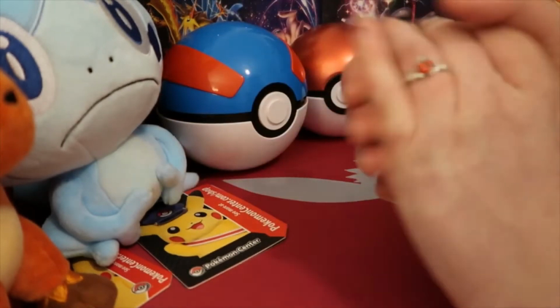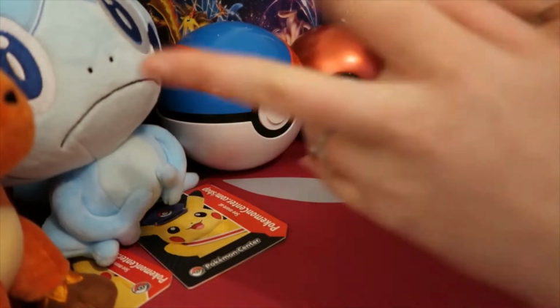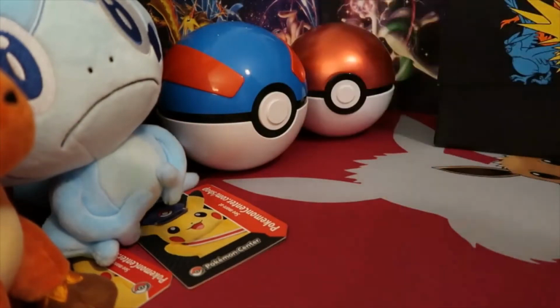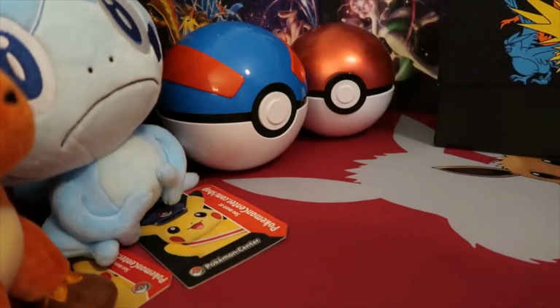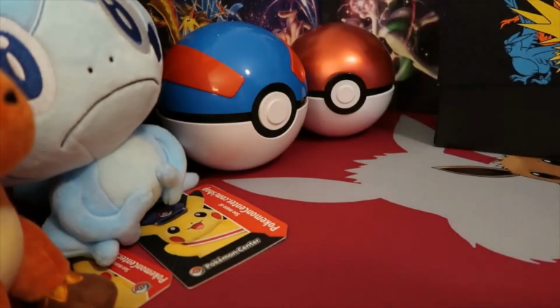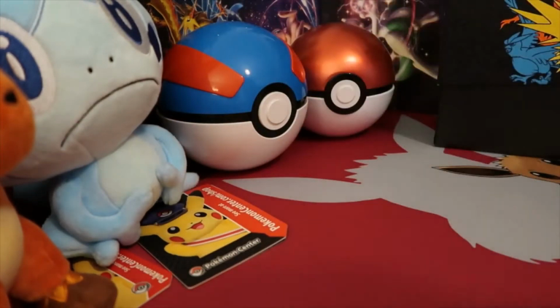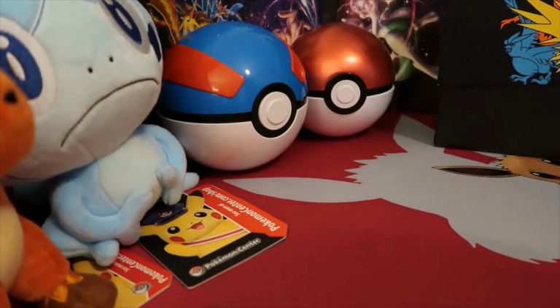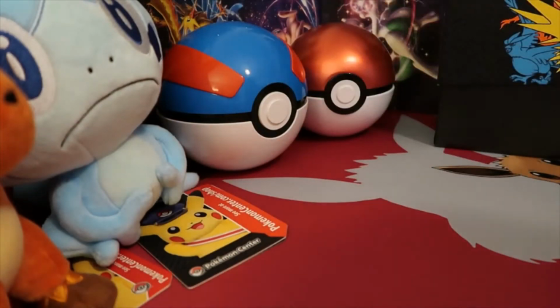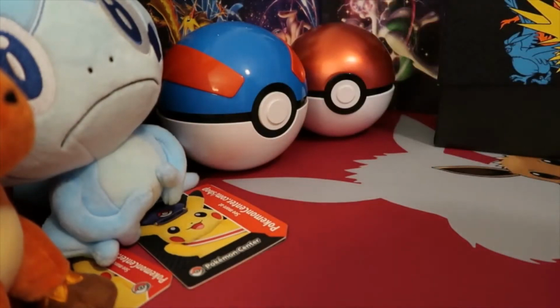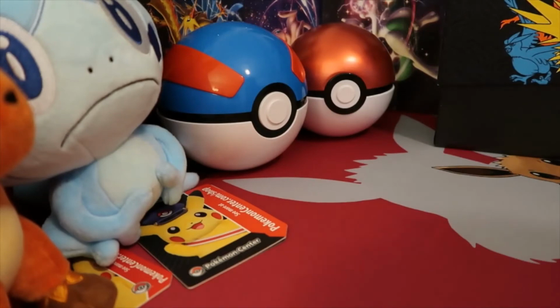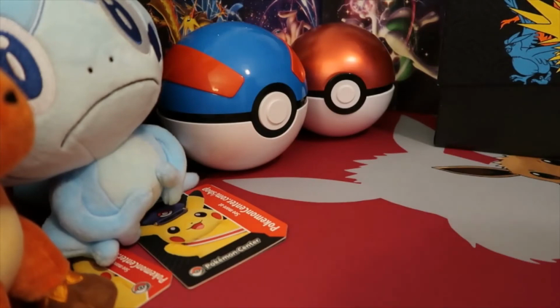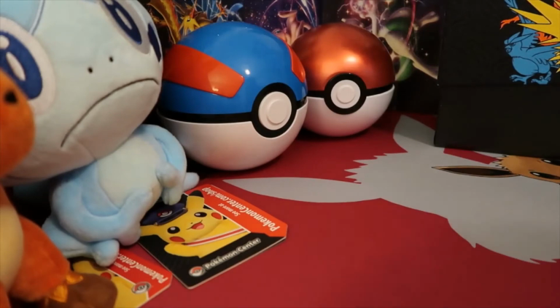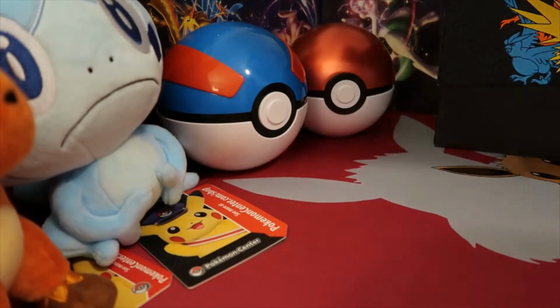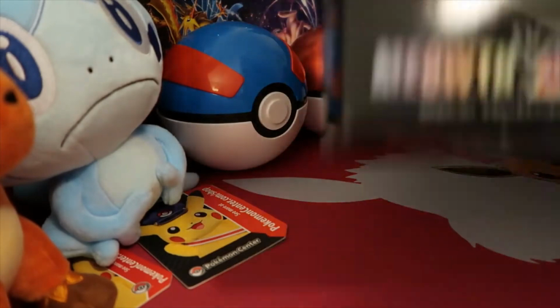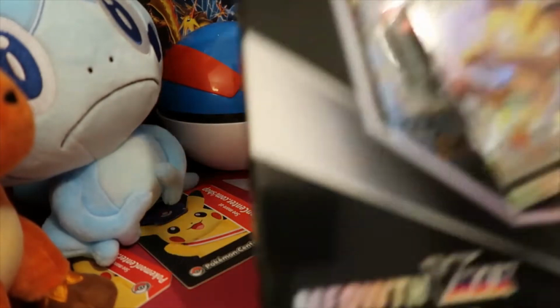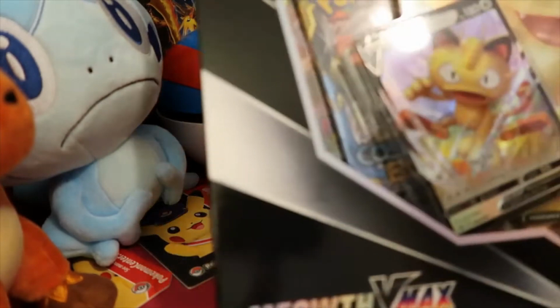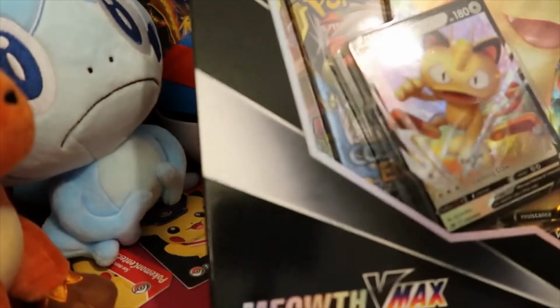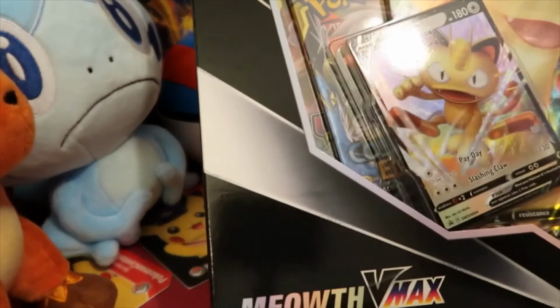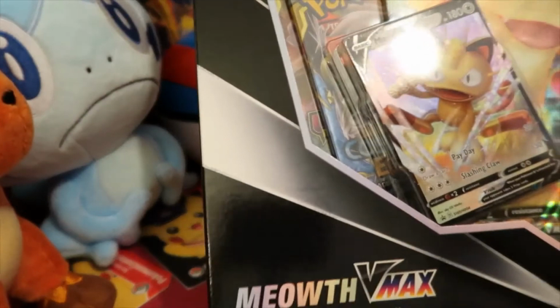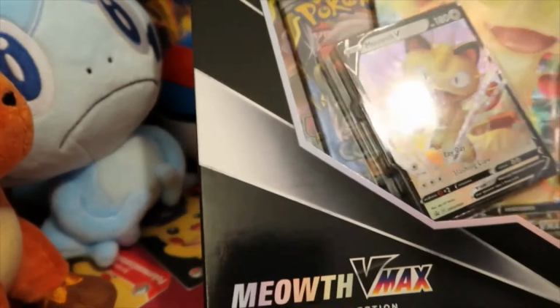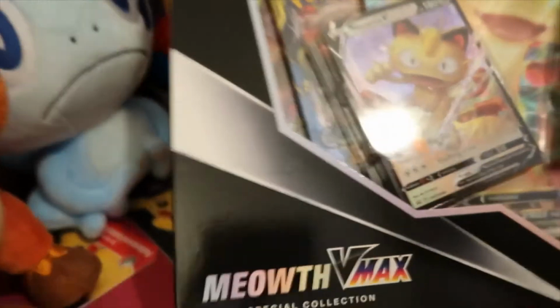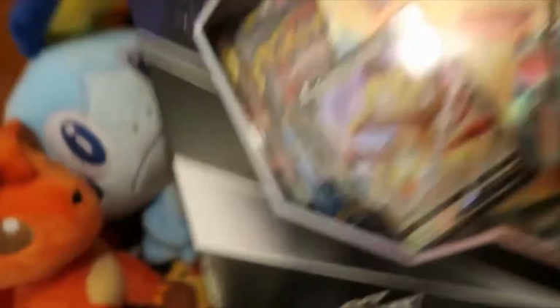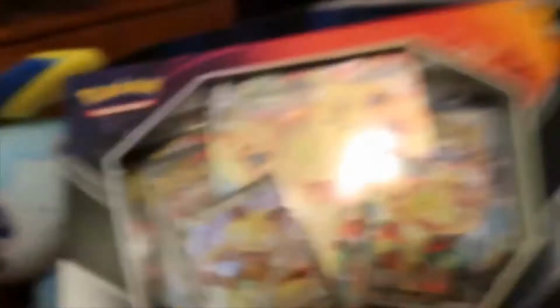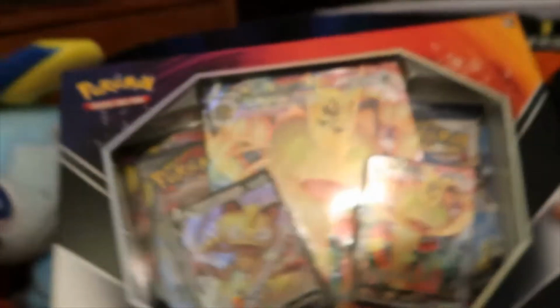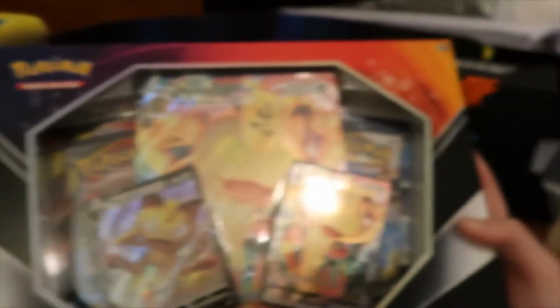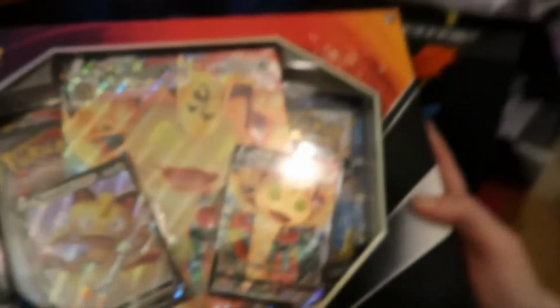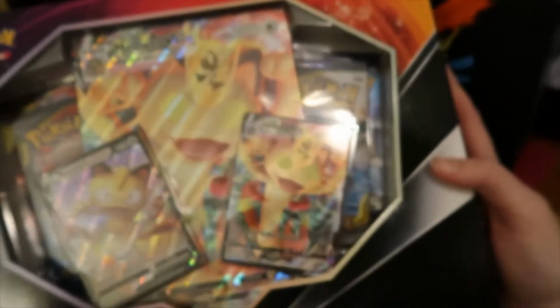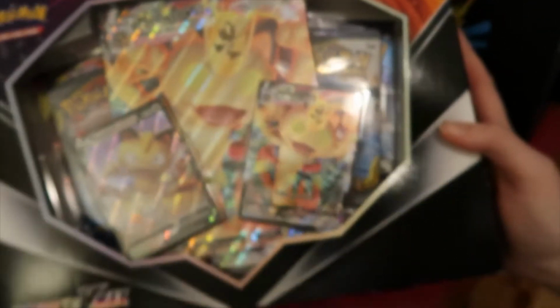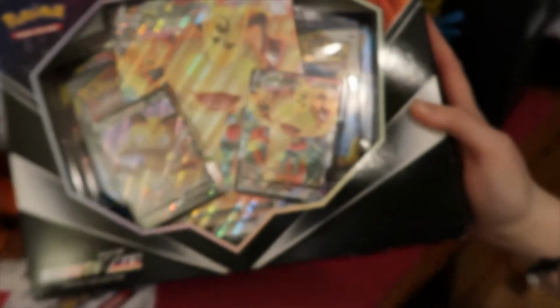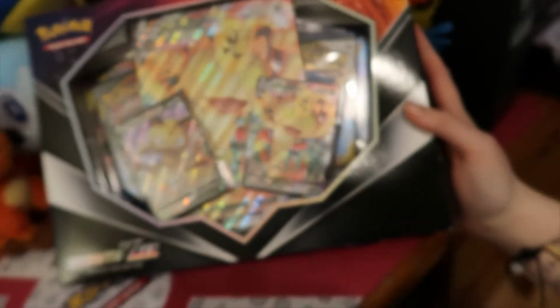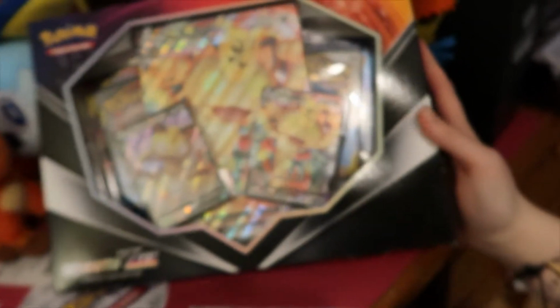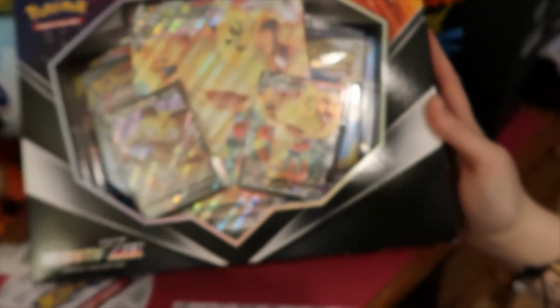So today's TCG Tuesday, we are just opening this Meowth VMAX Special Collection.